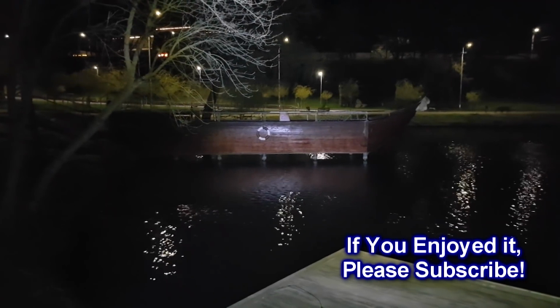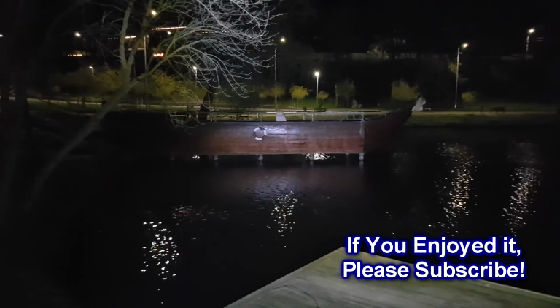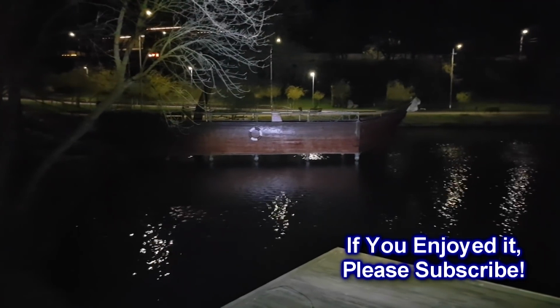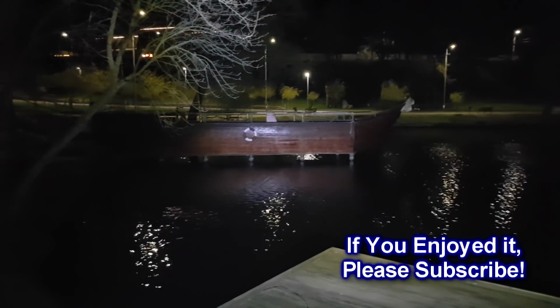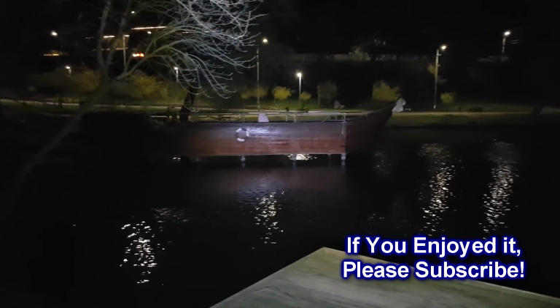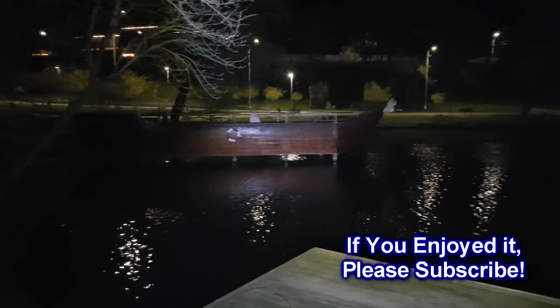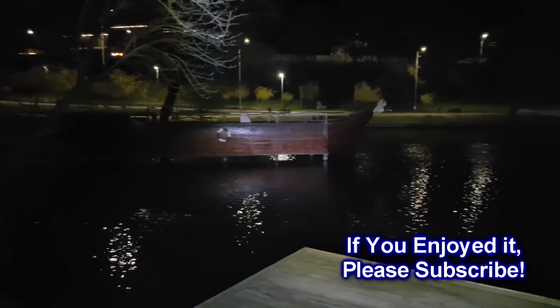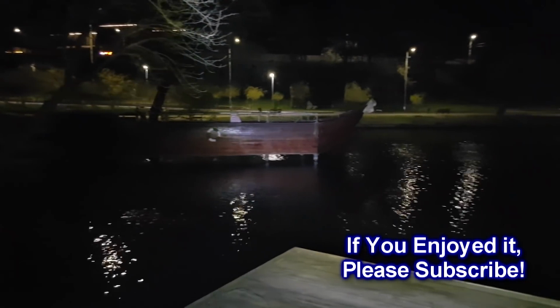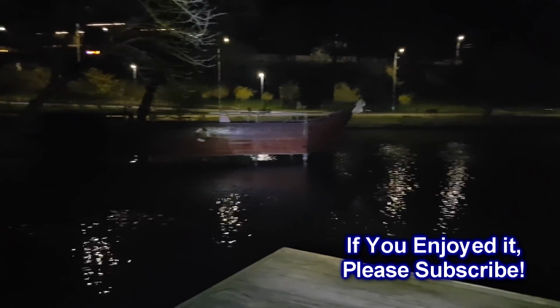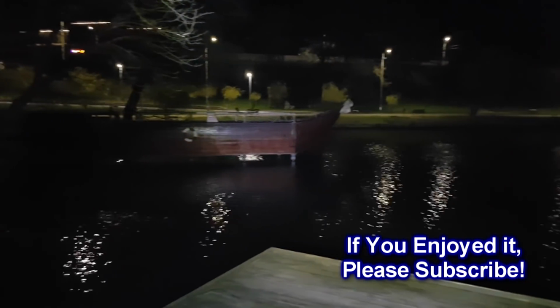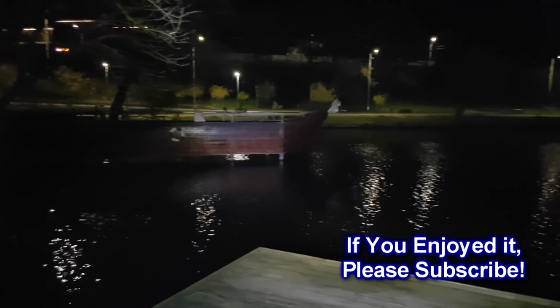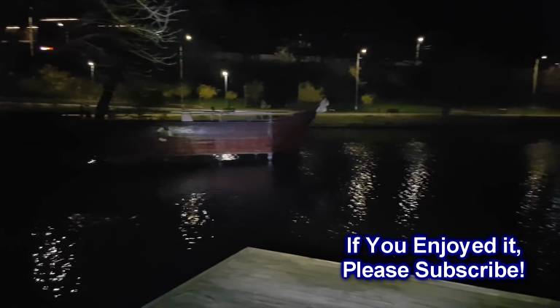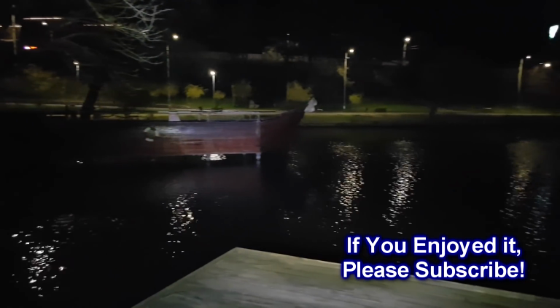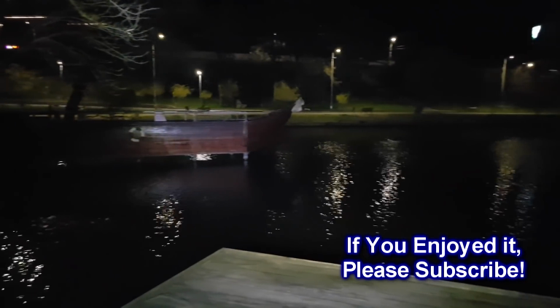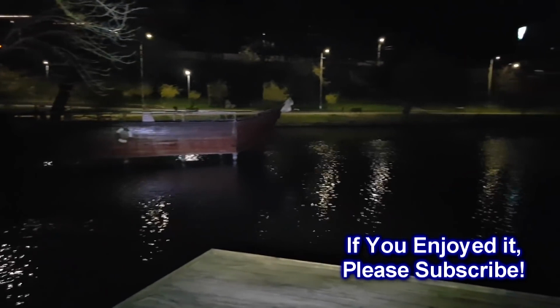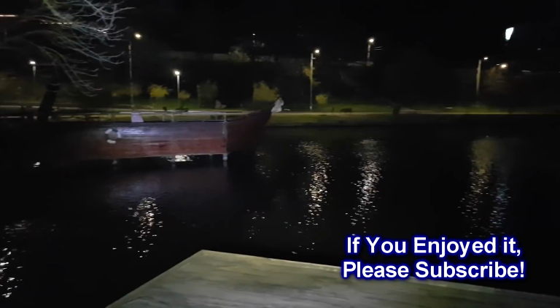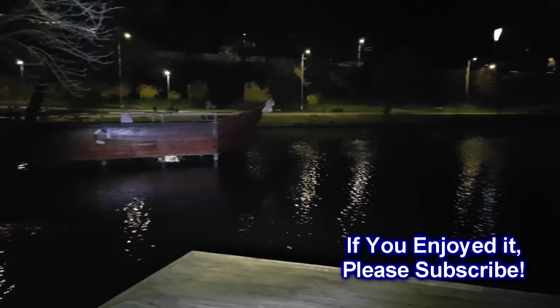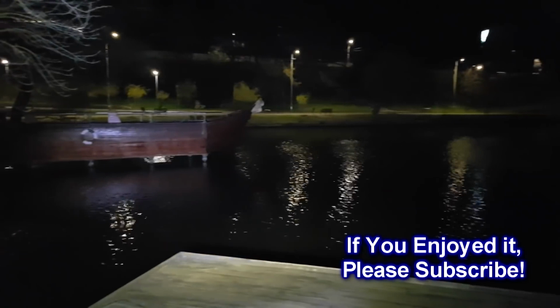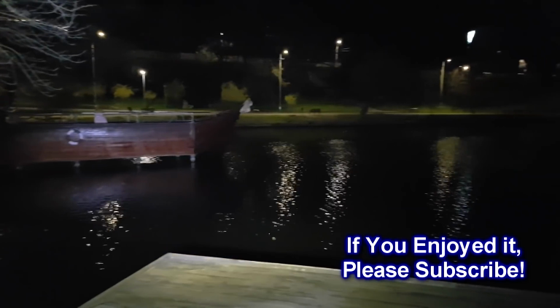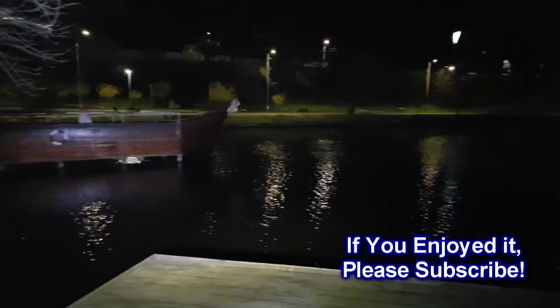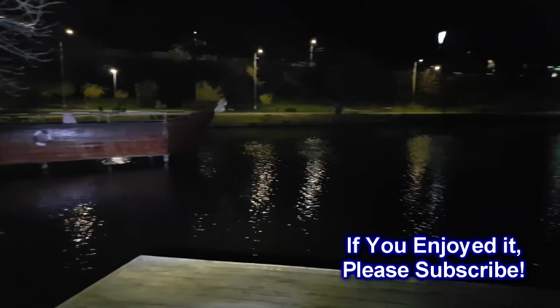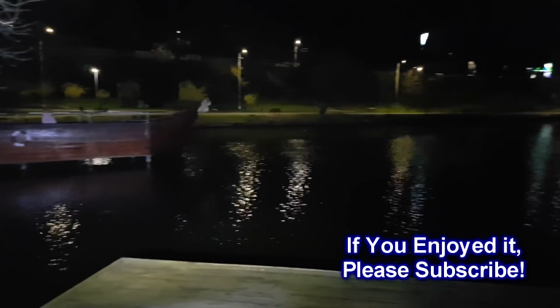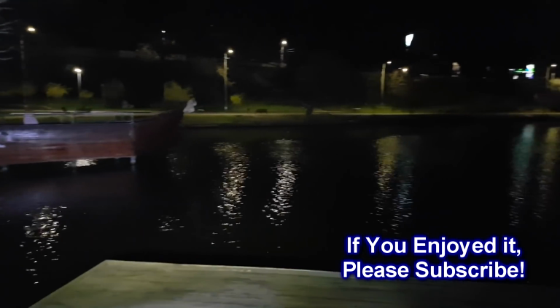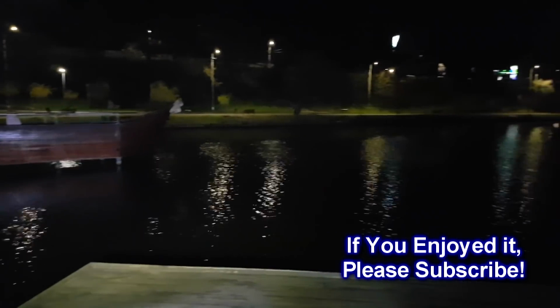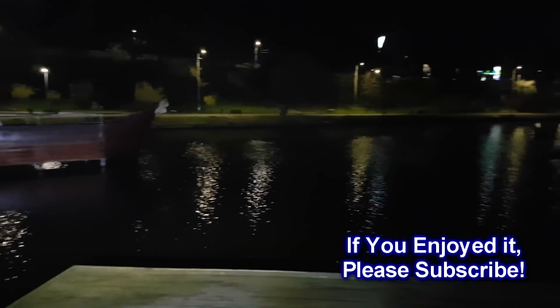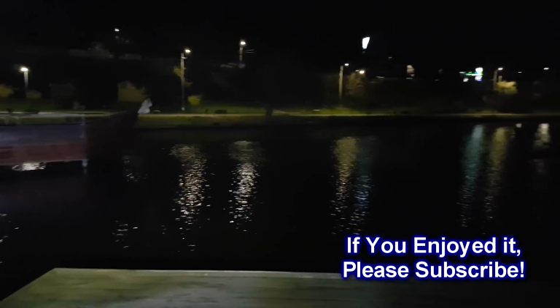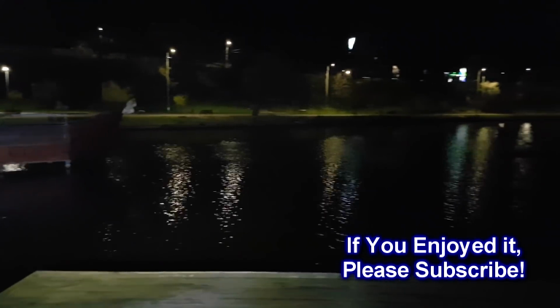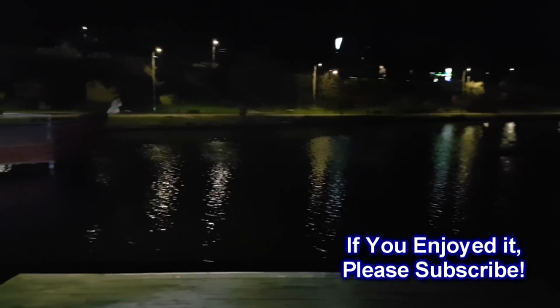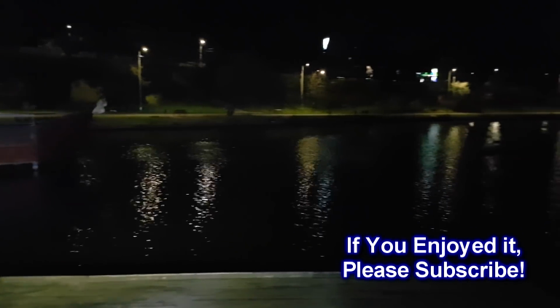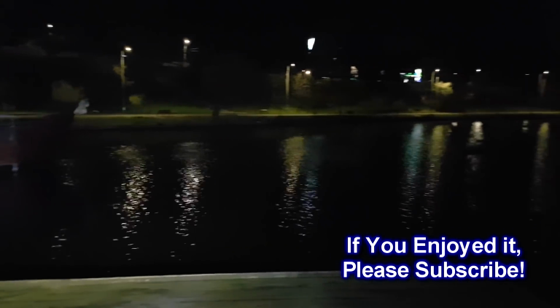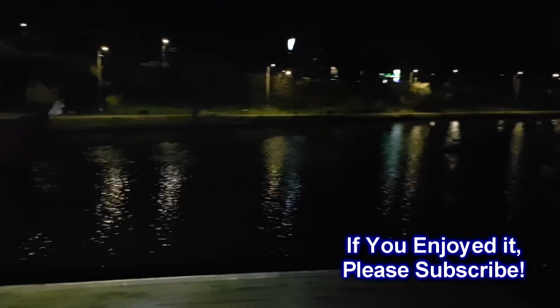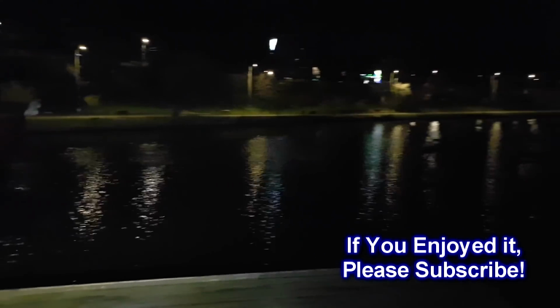If you enjoyed this video, hit the like button, share and subscribe to my channel. Bye!